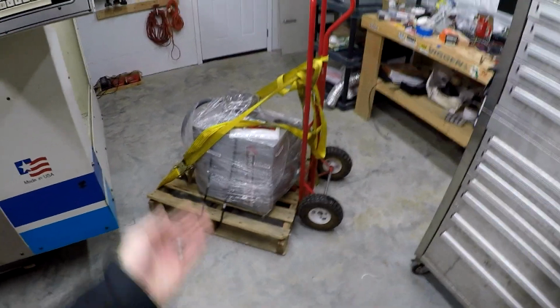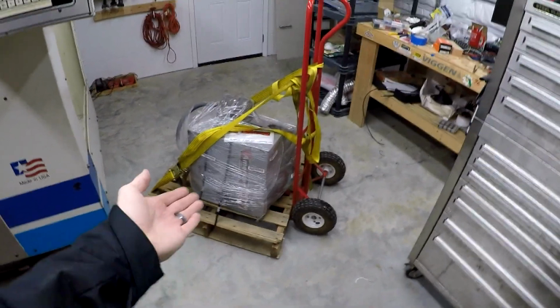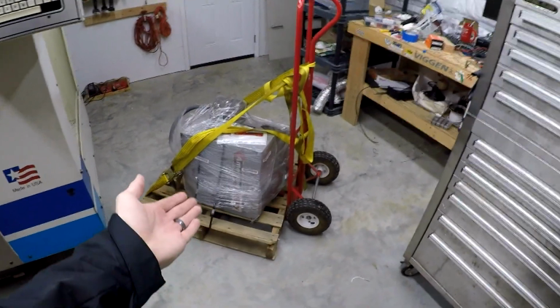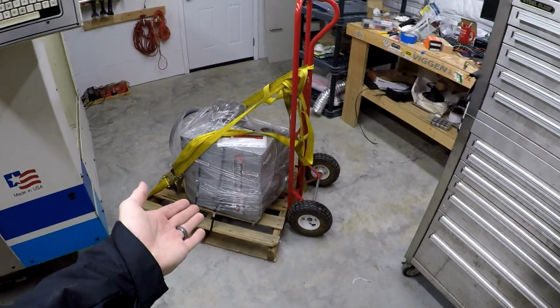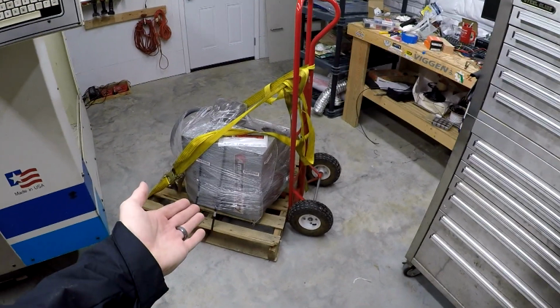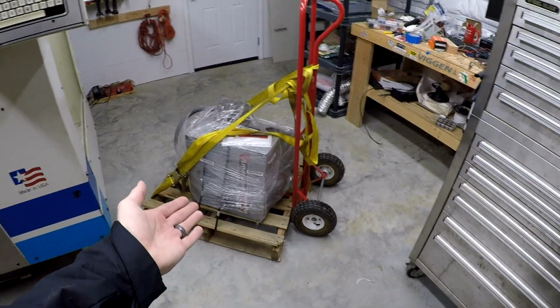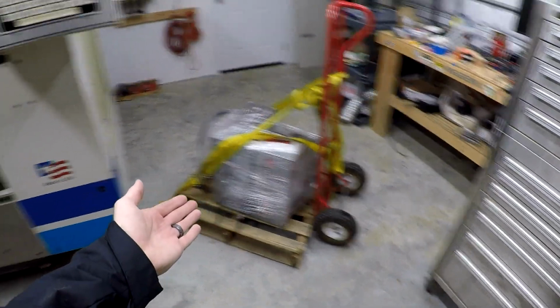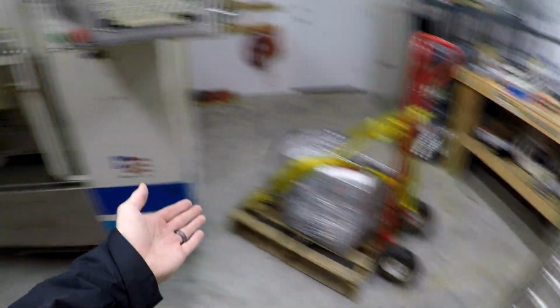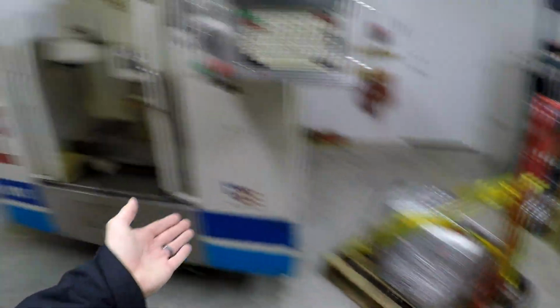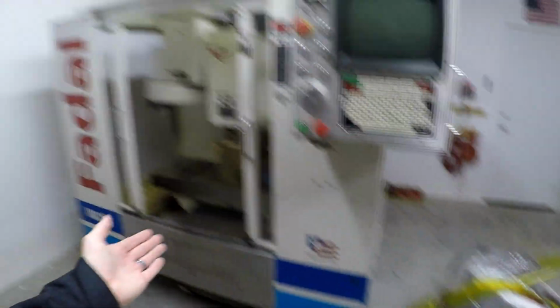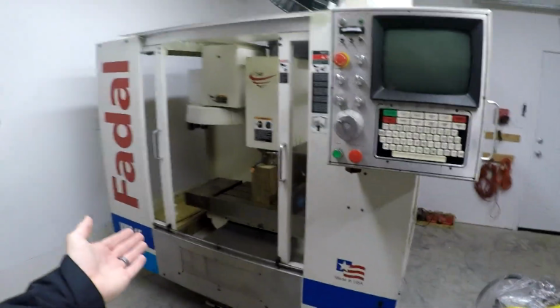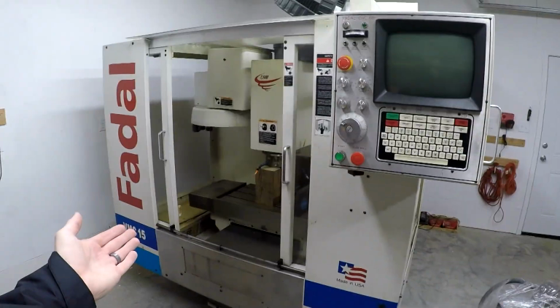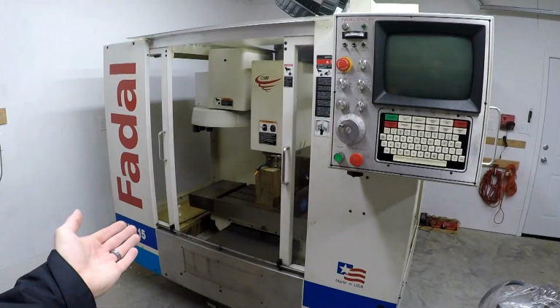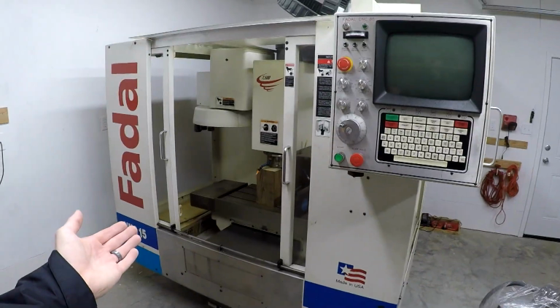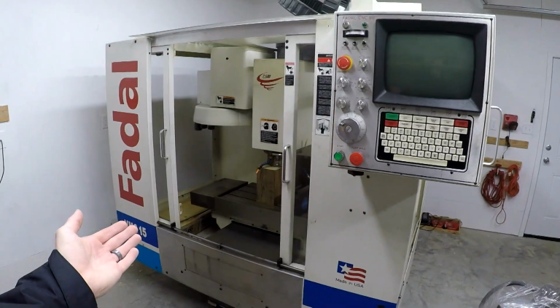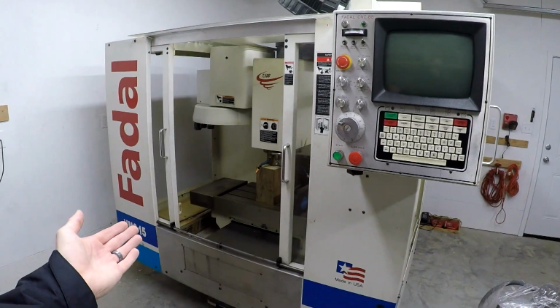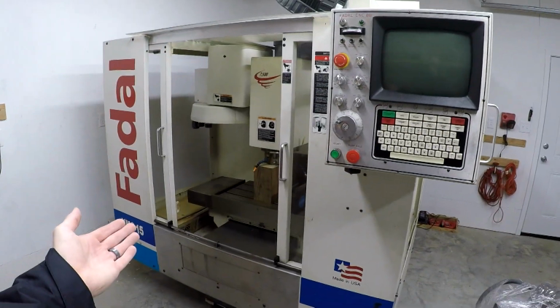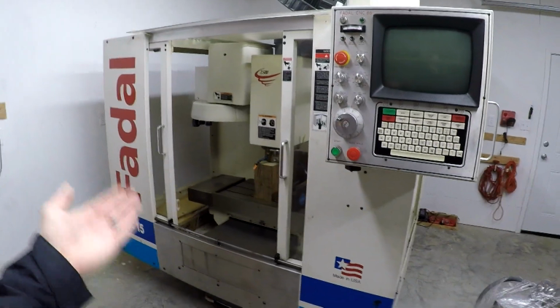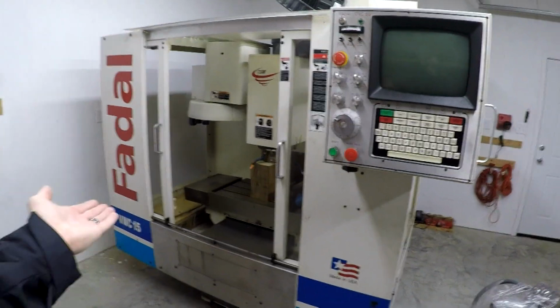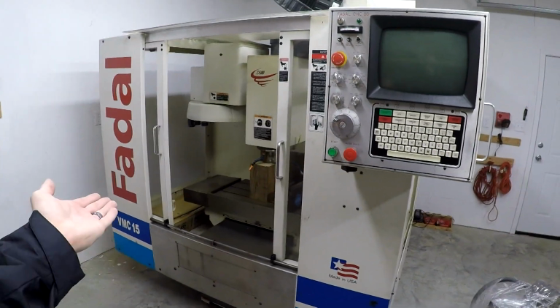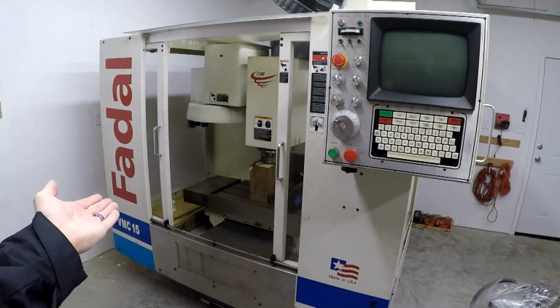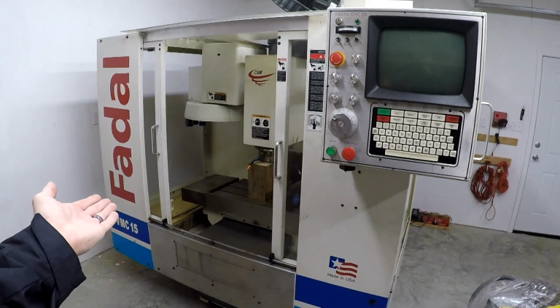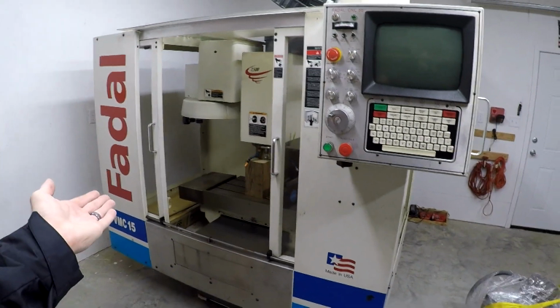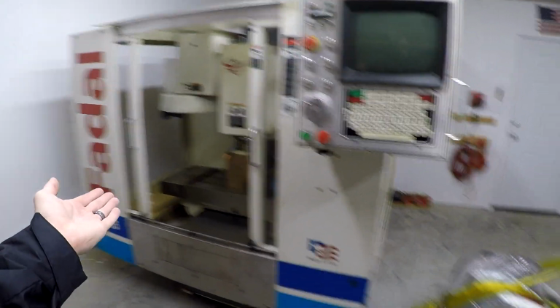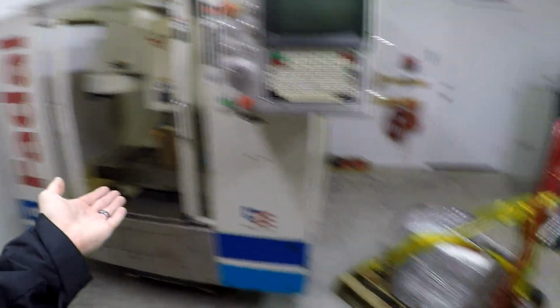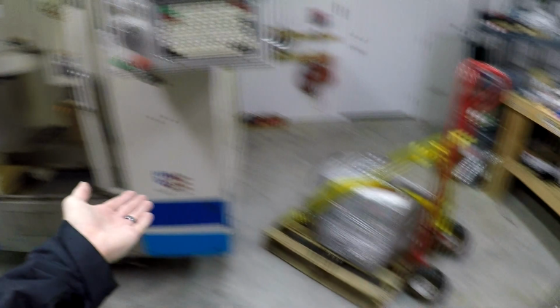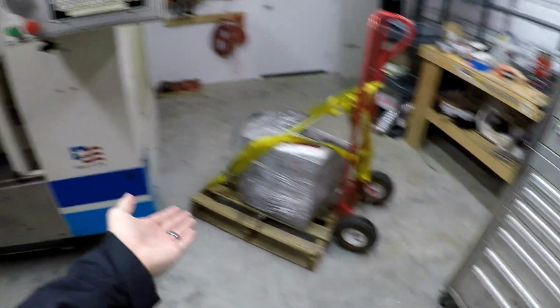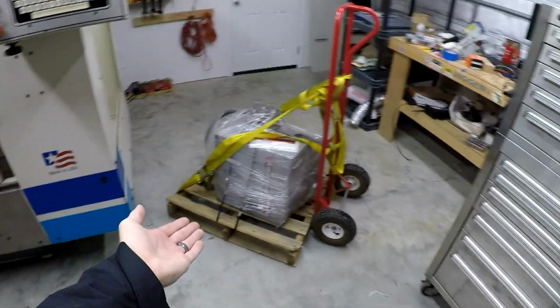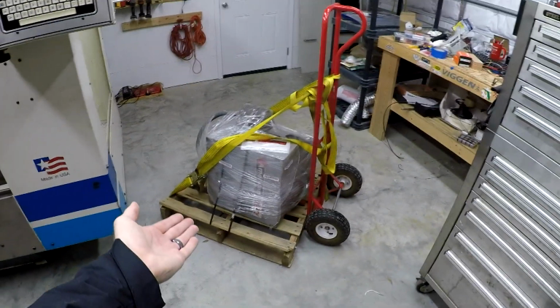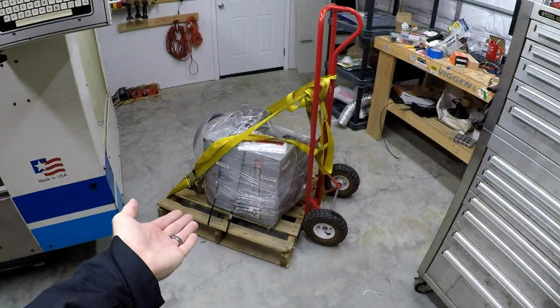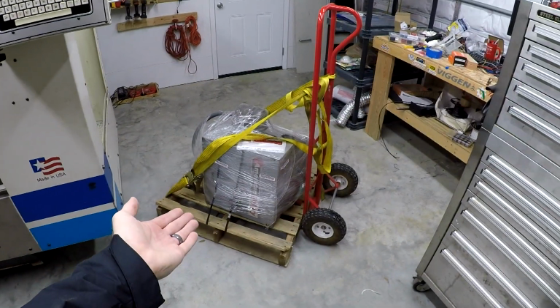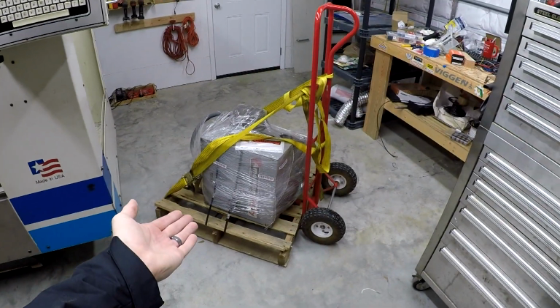Three phase, meet Fadal. Fadal, three phase.